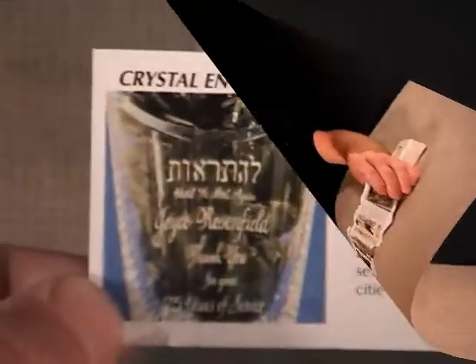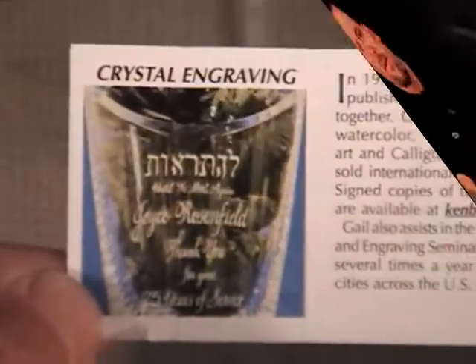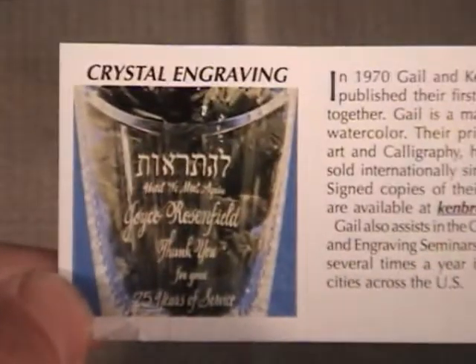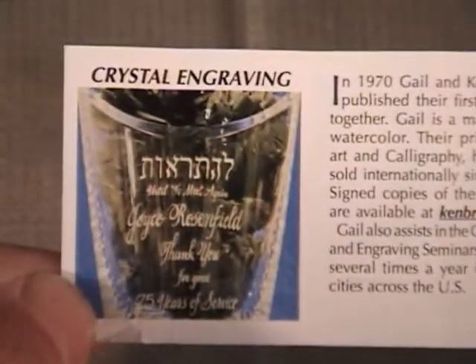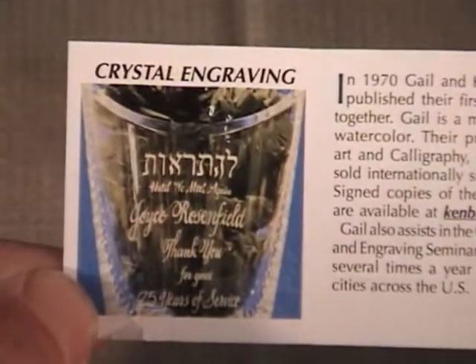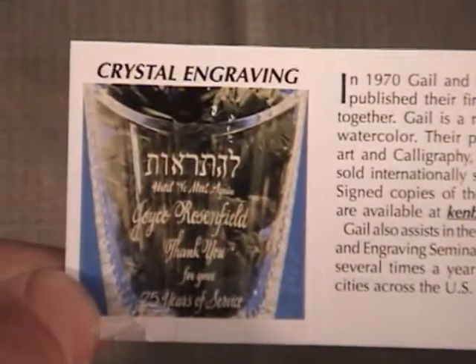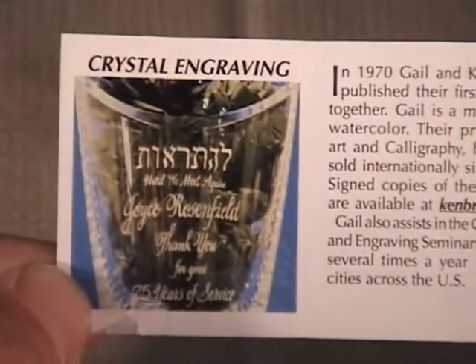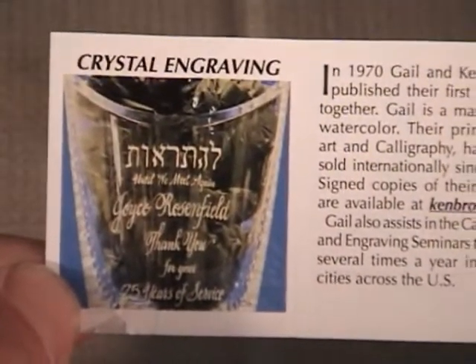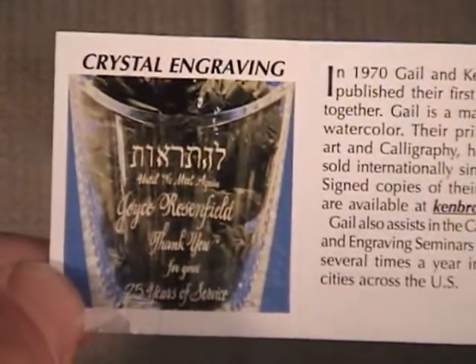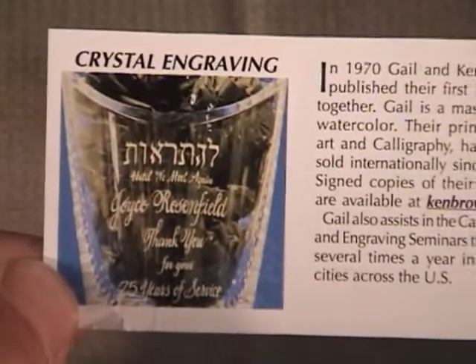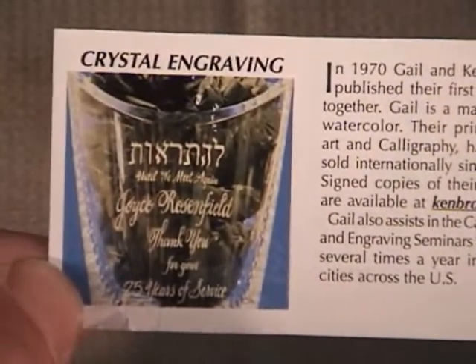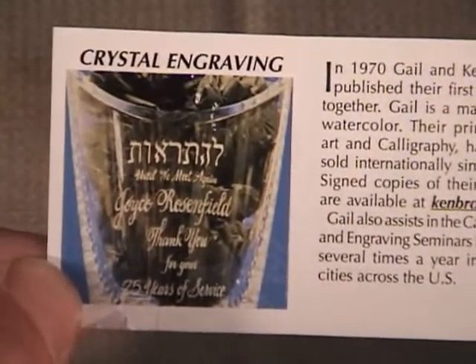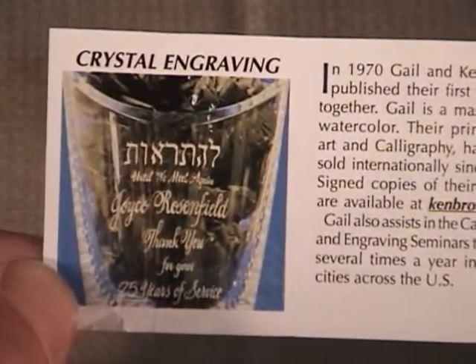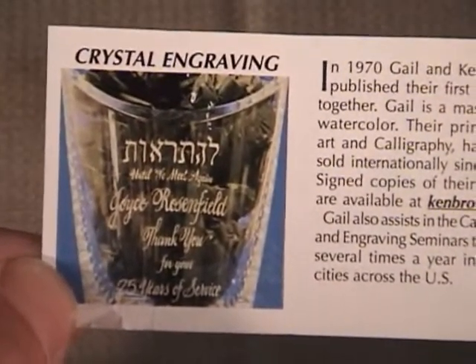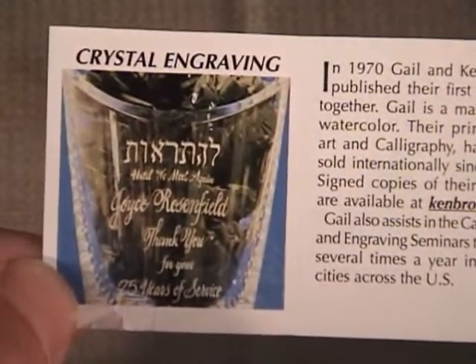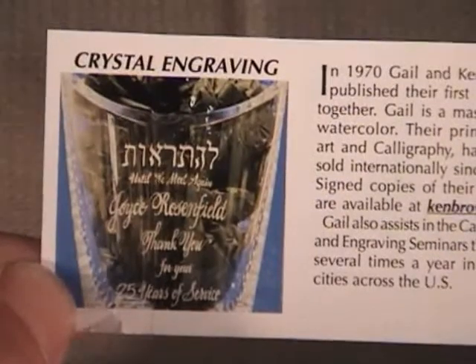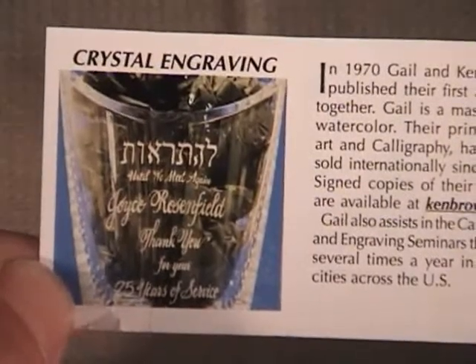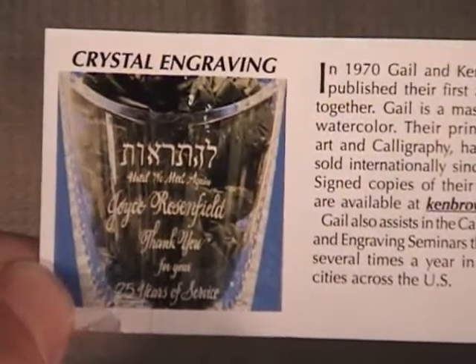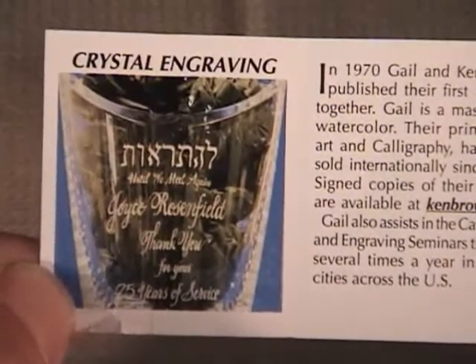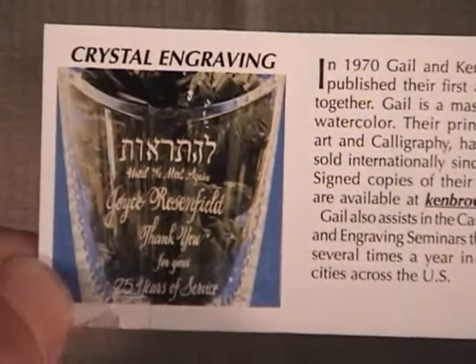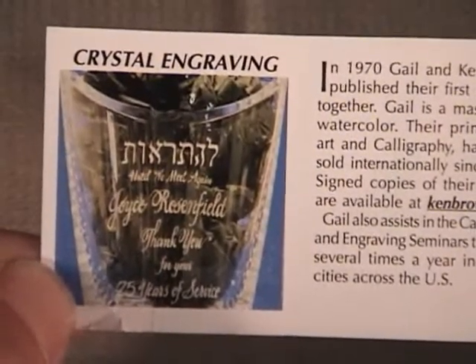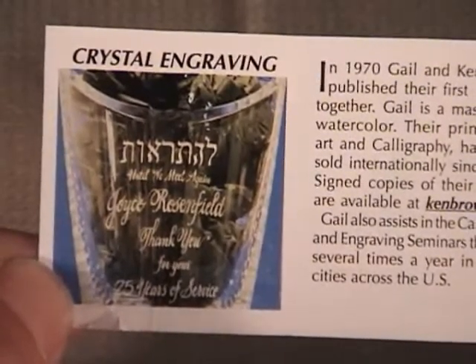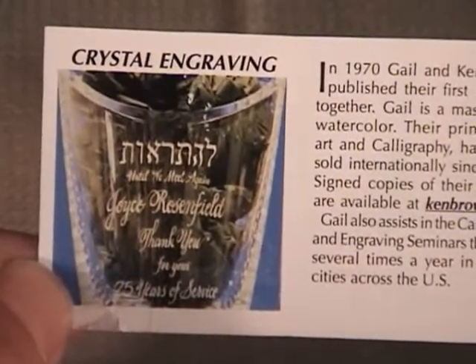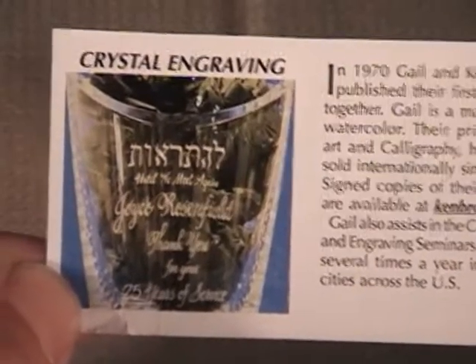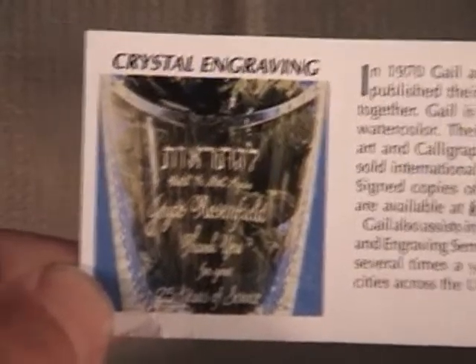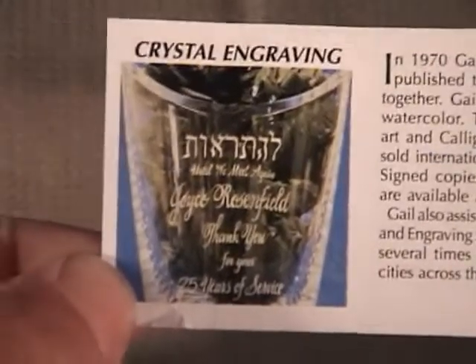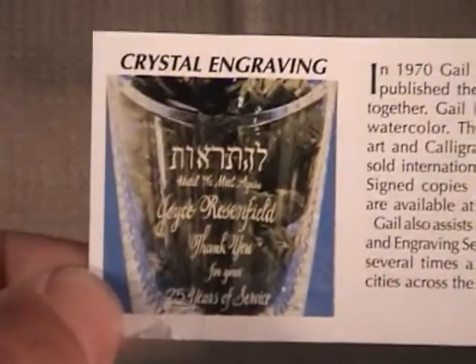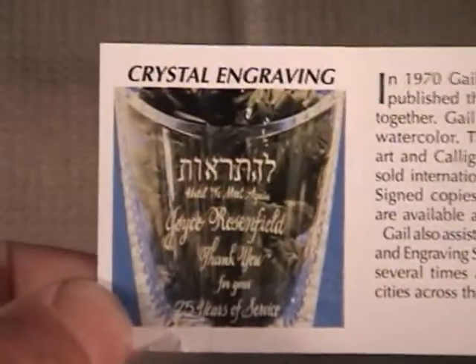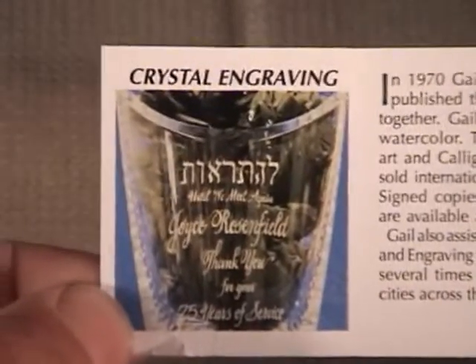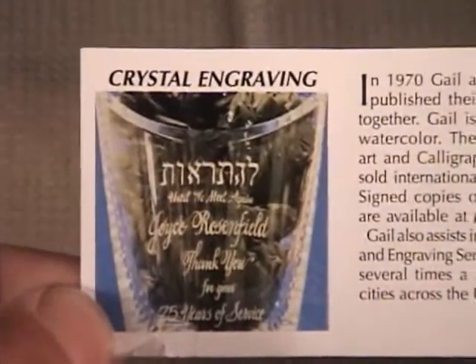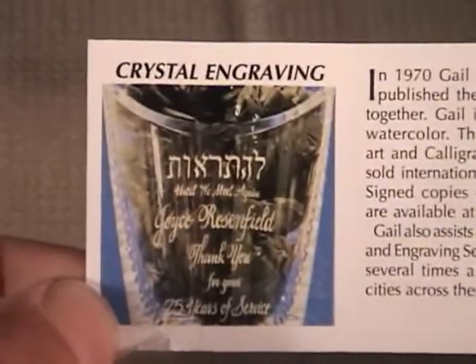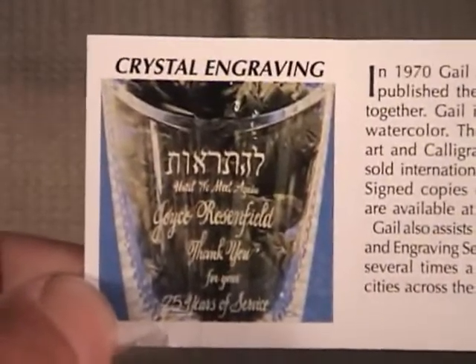Now let's take a look at the little piece of paper I was telling you about — the marketing brochure that he puts inside the money clip.